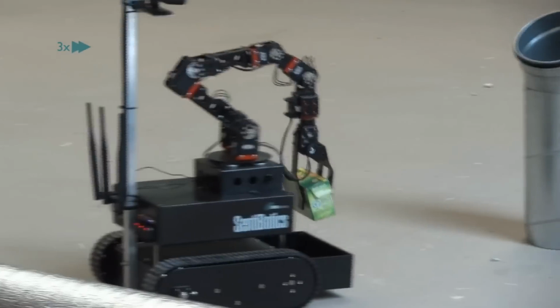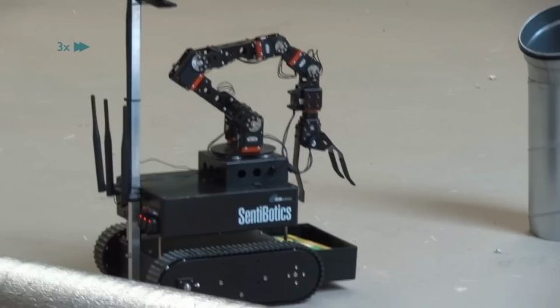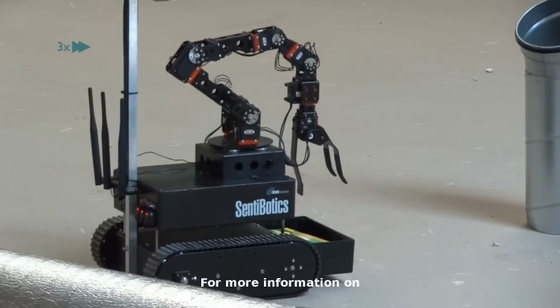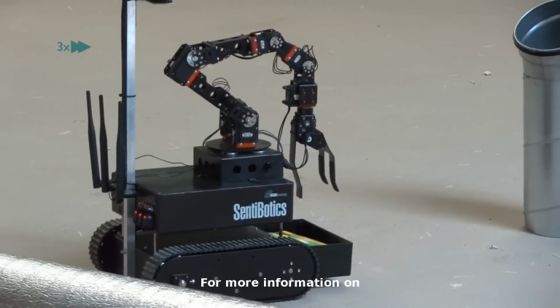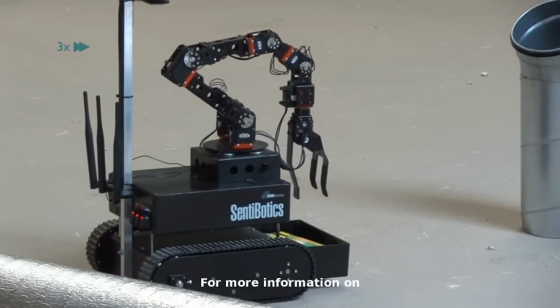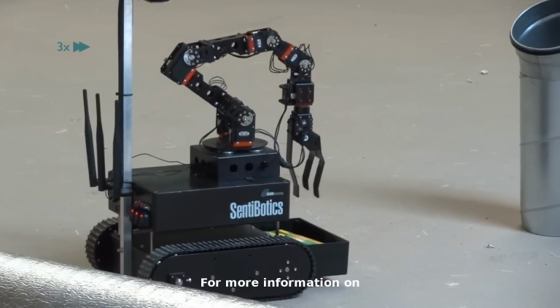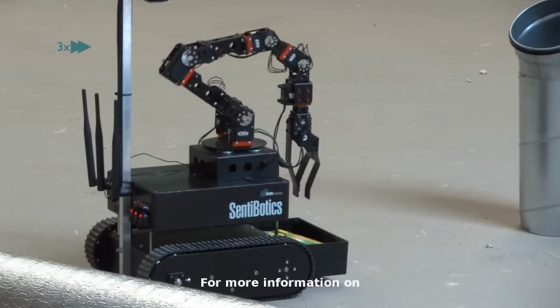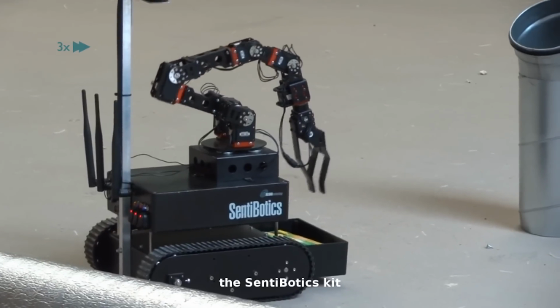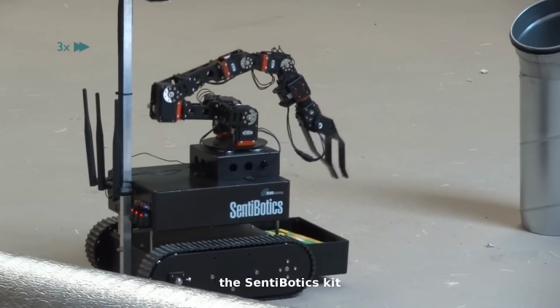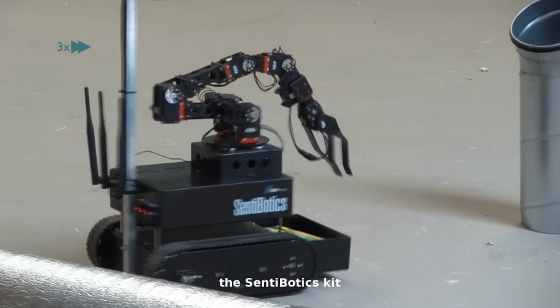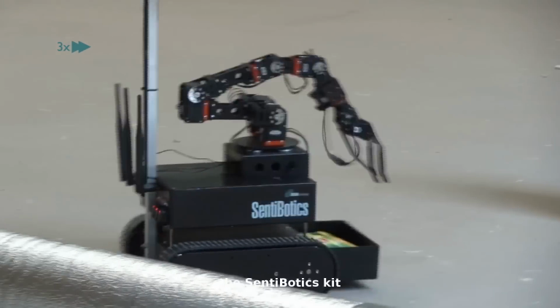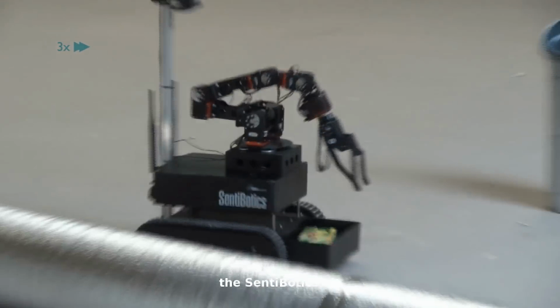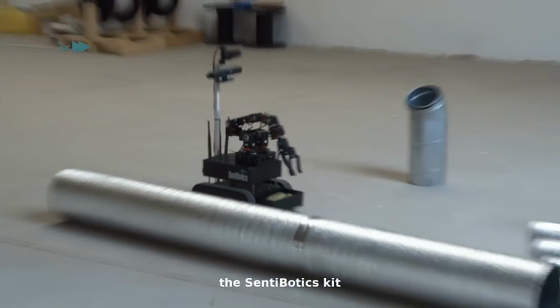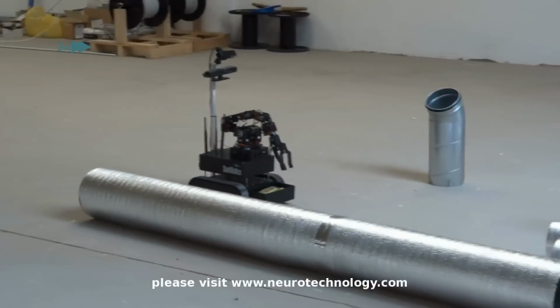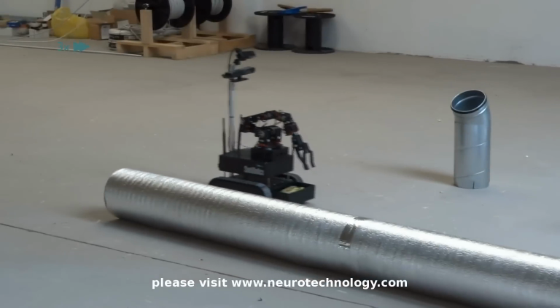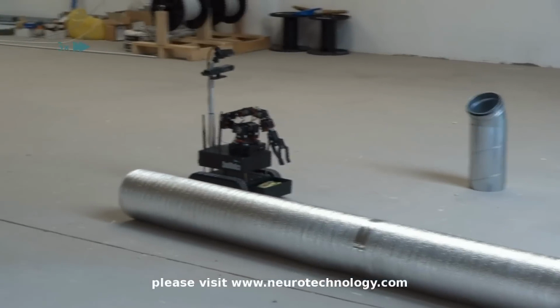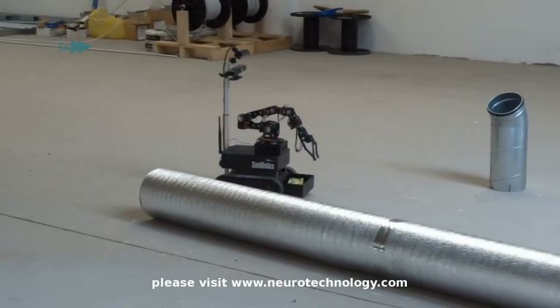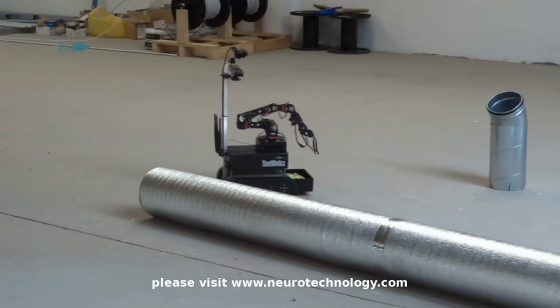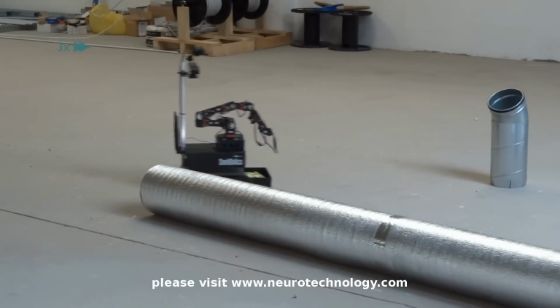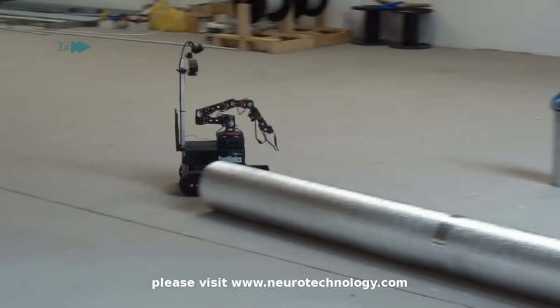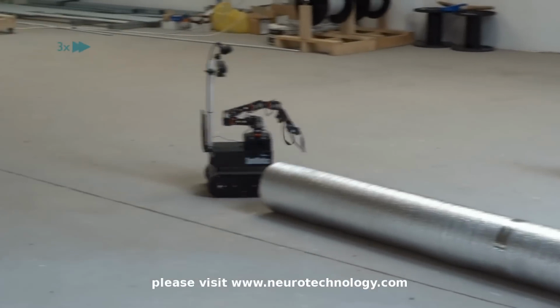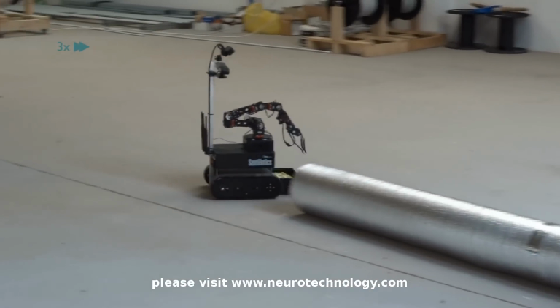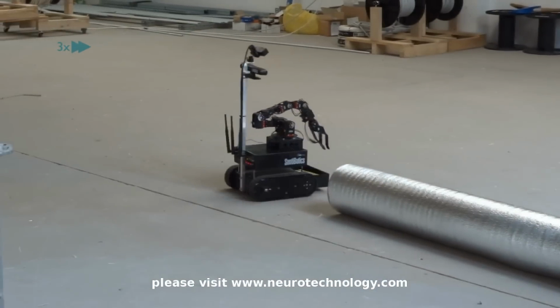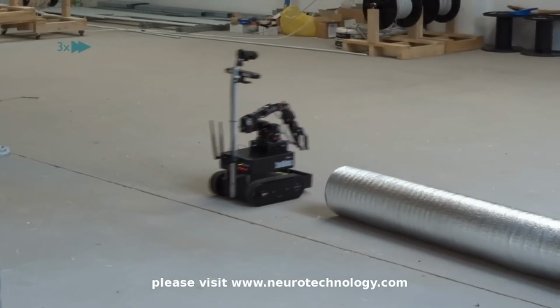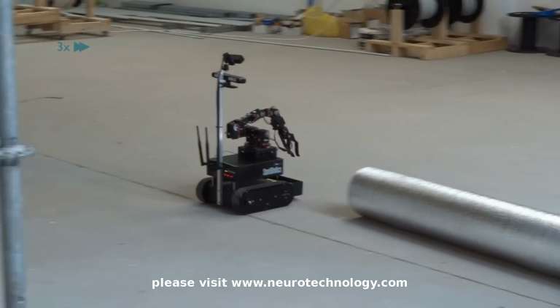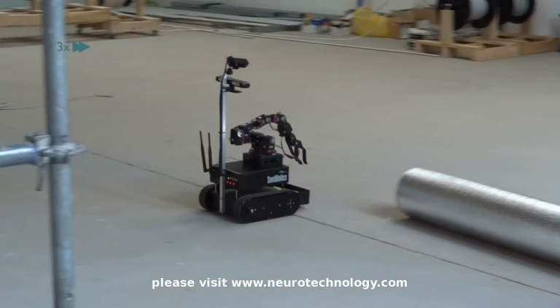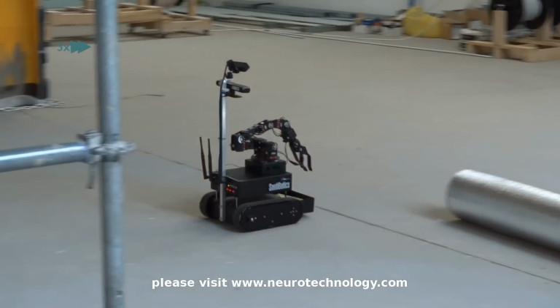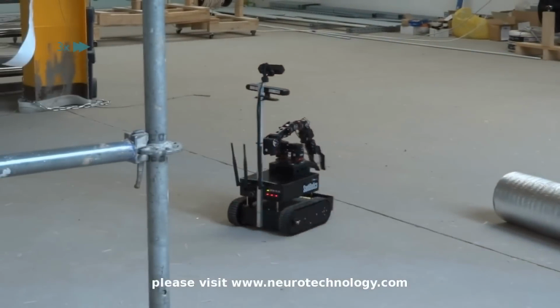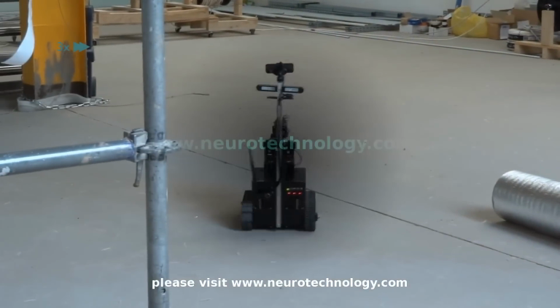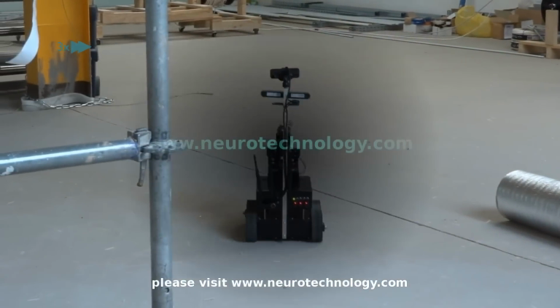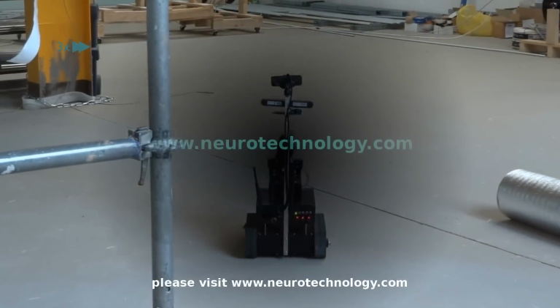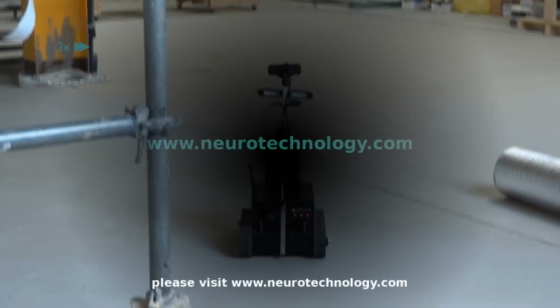For more information on the Centobotics kit, please visit www.neurotechnology.com.